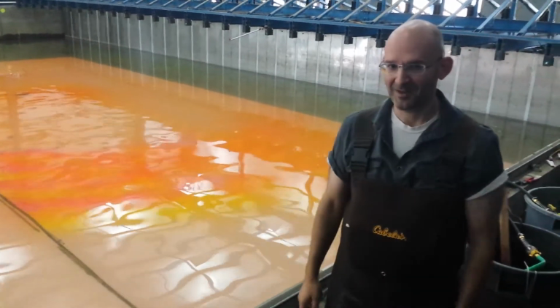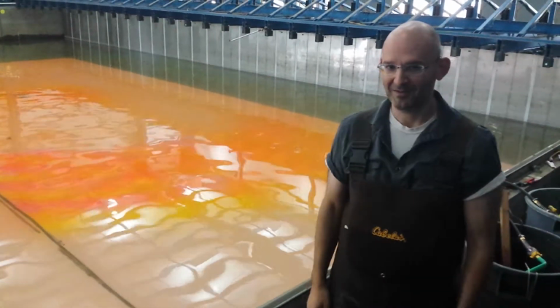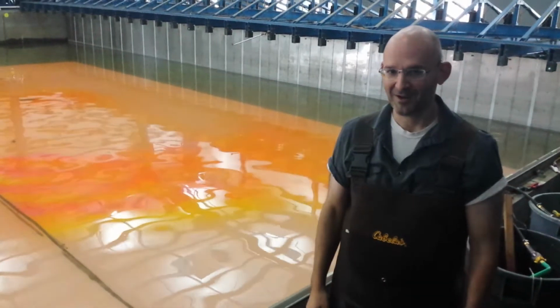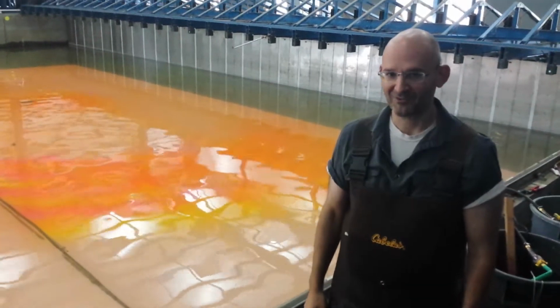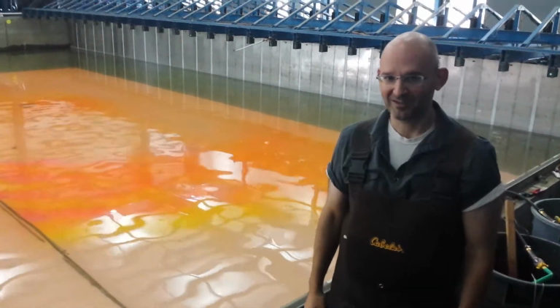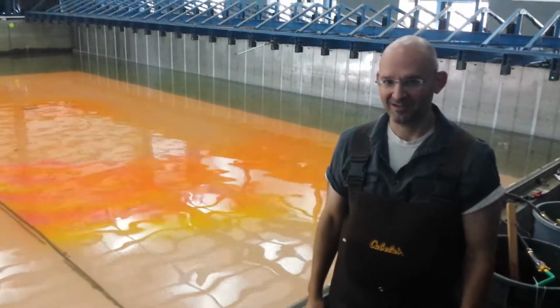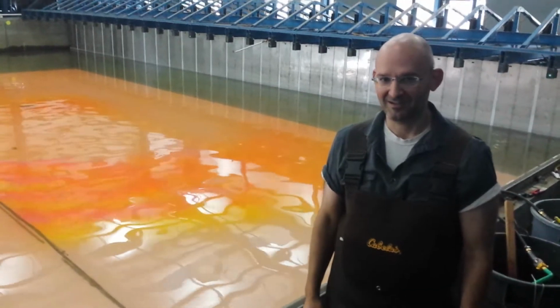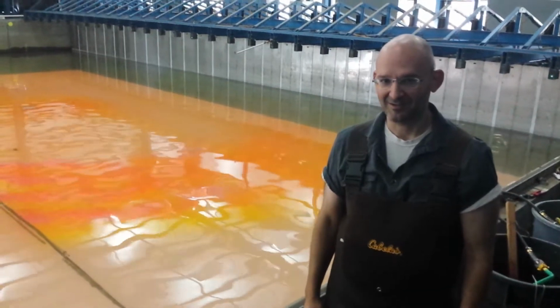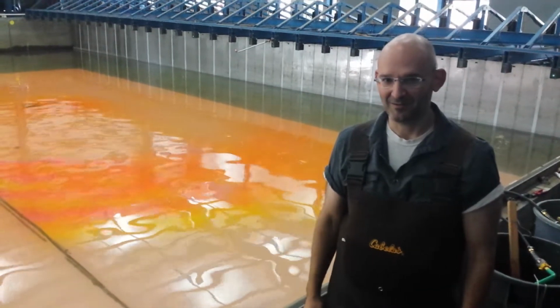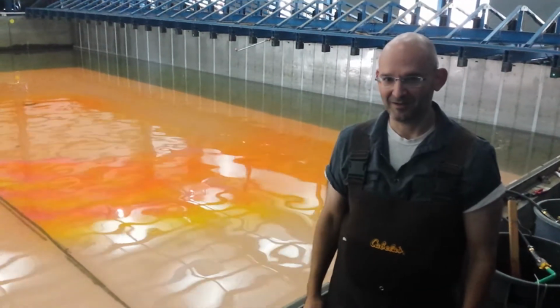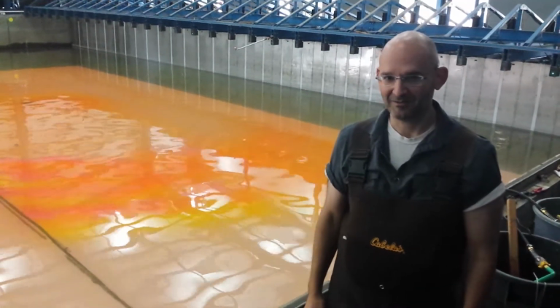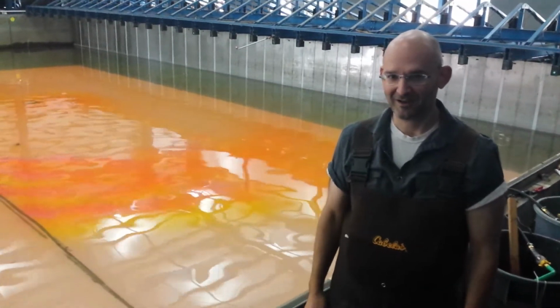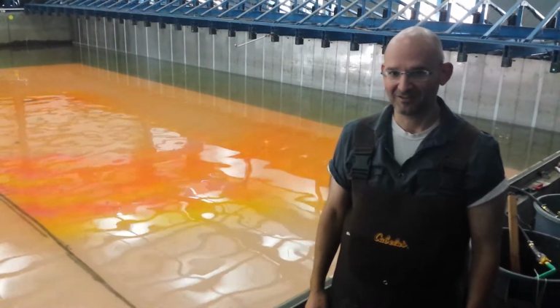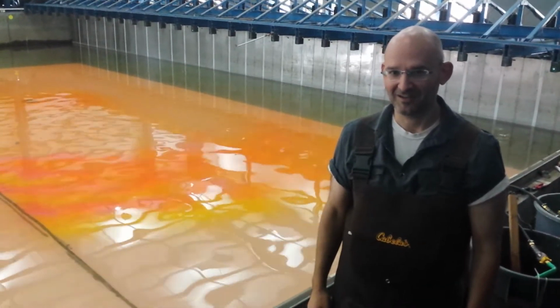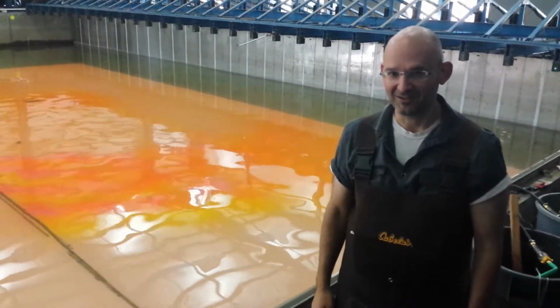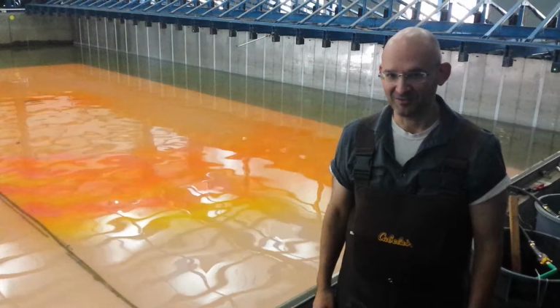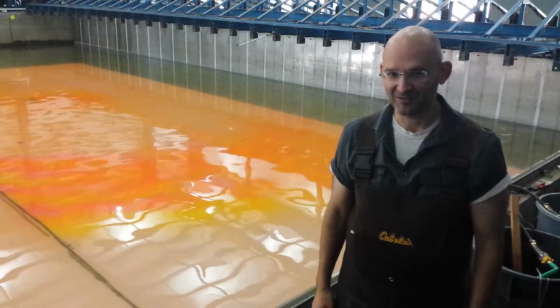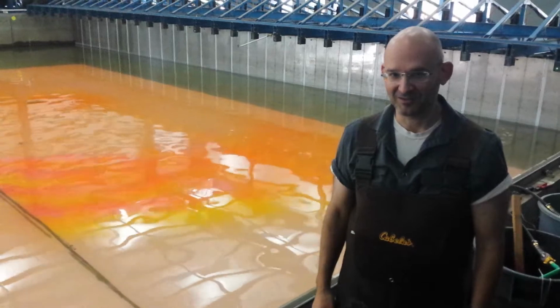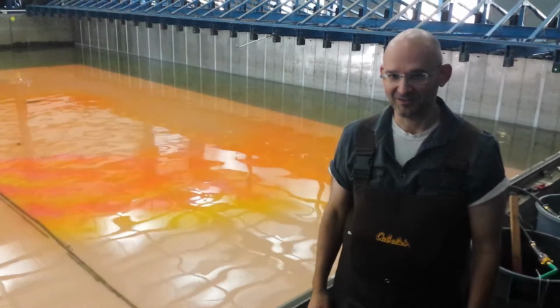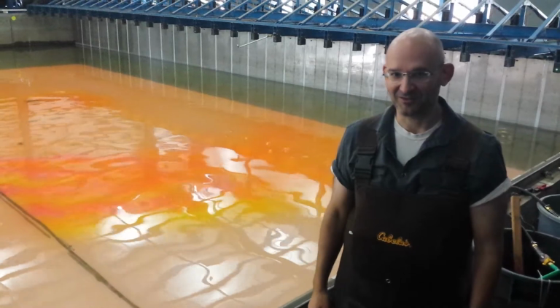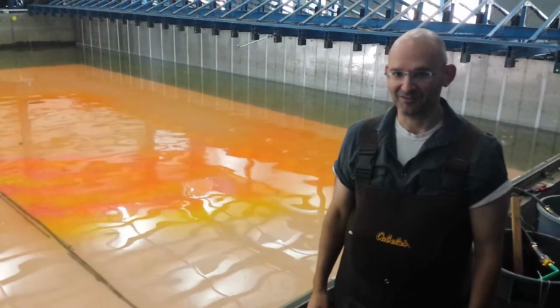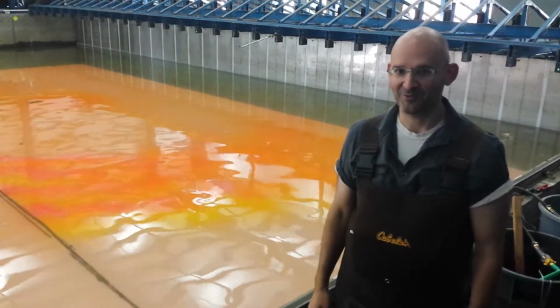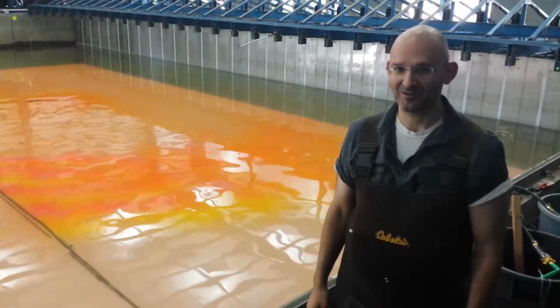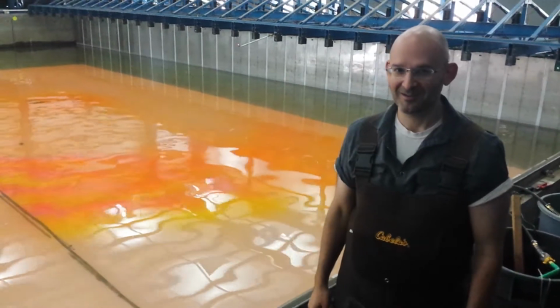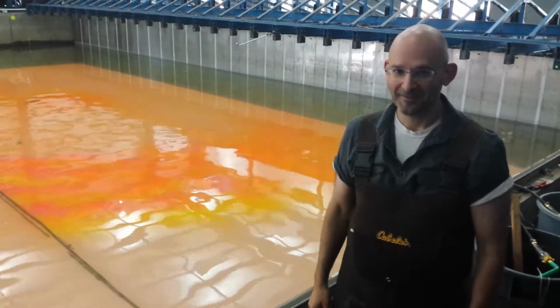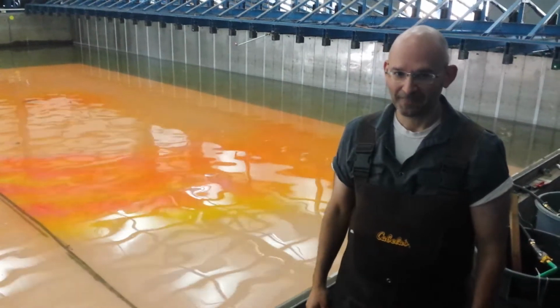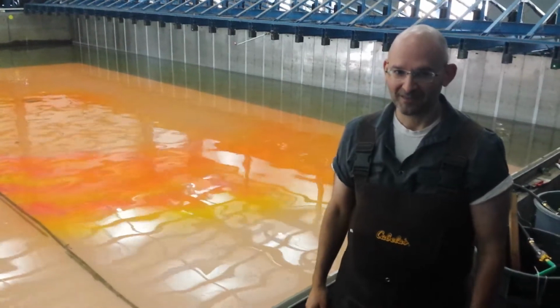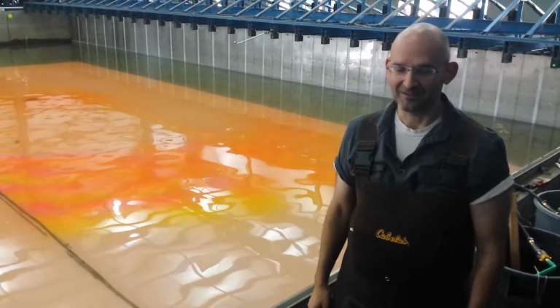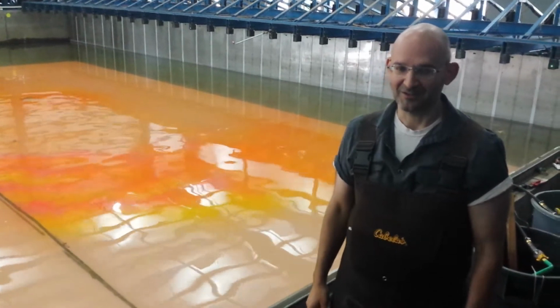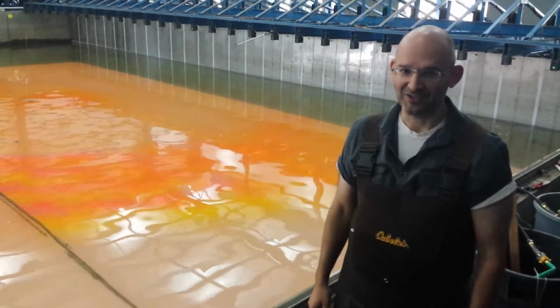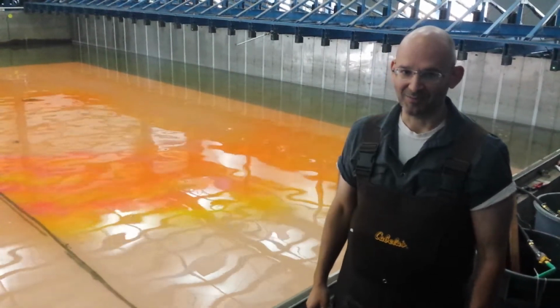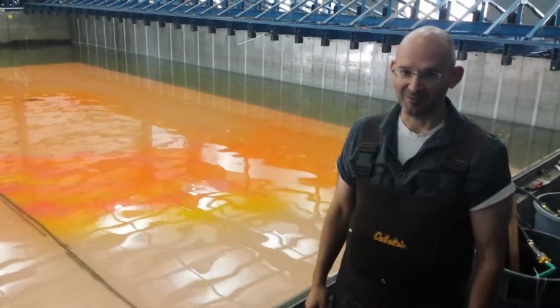My name is Patrick Lynette. I'm on the faculty at the University of Southern California in the Civil Engineering Department.